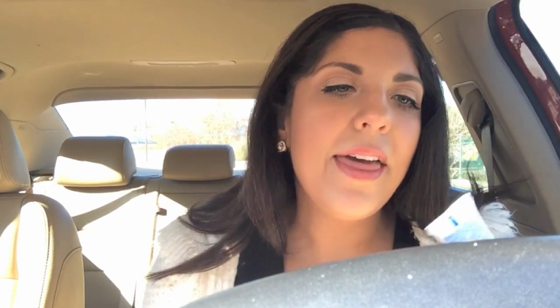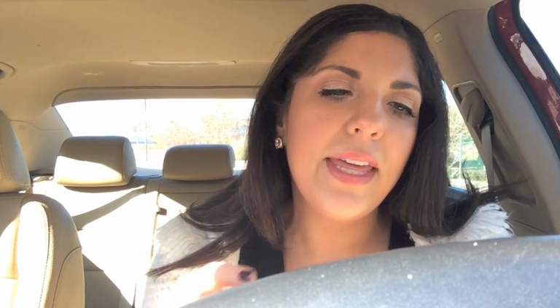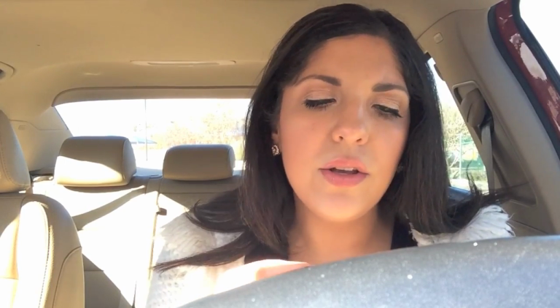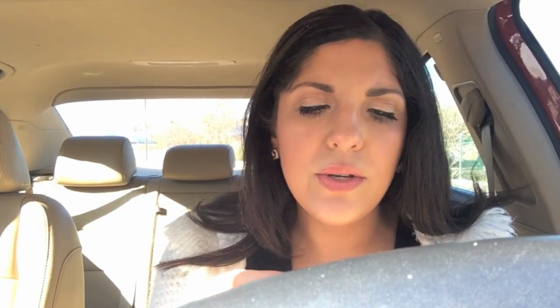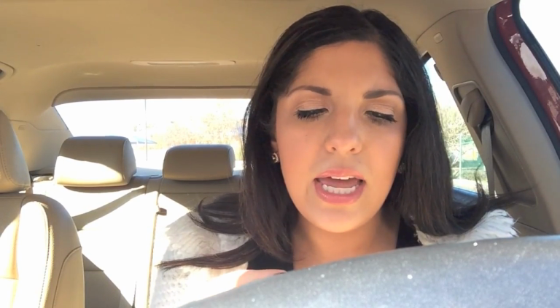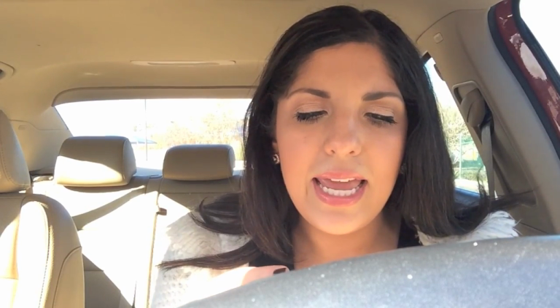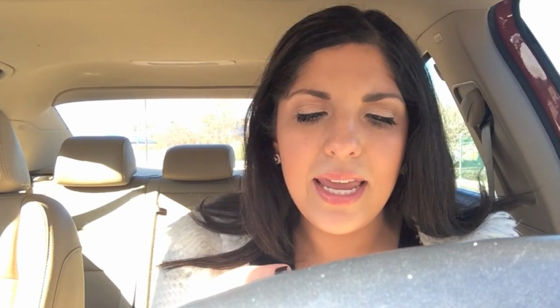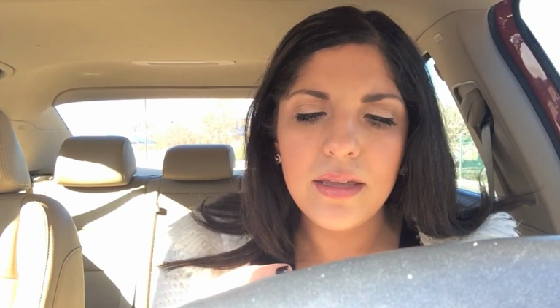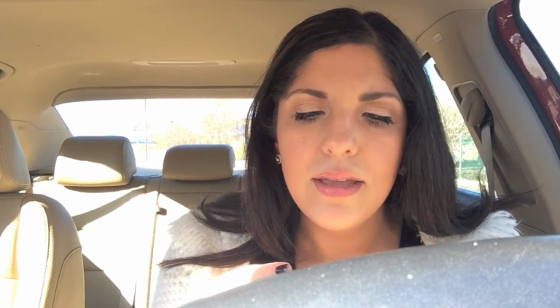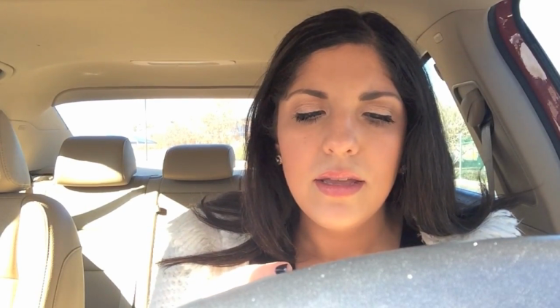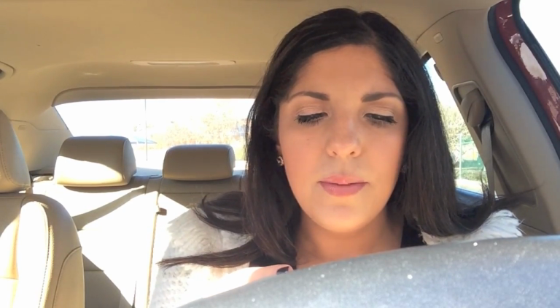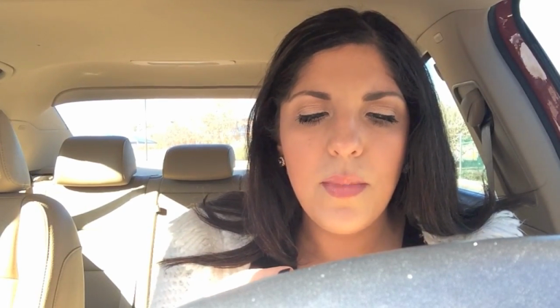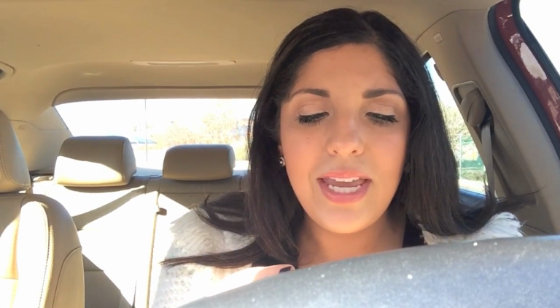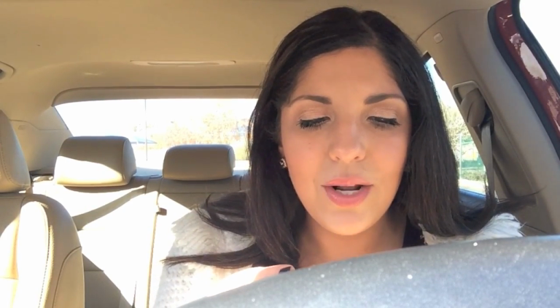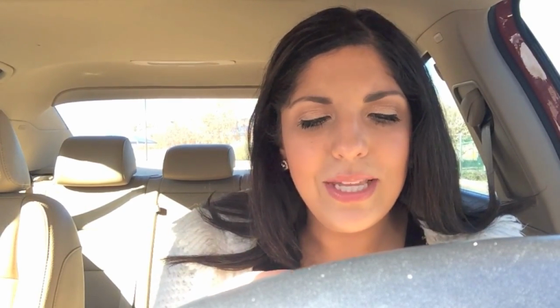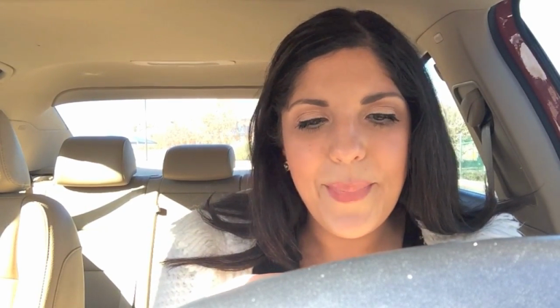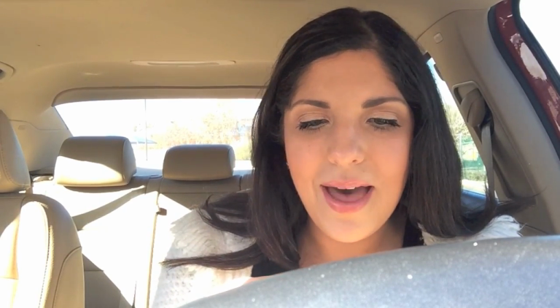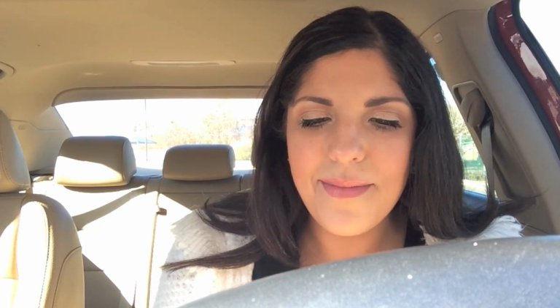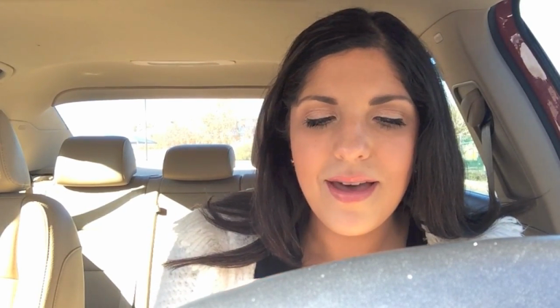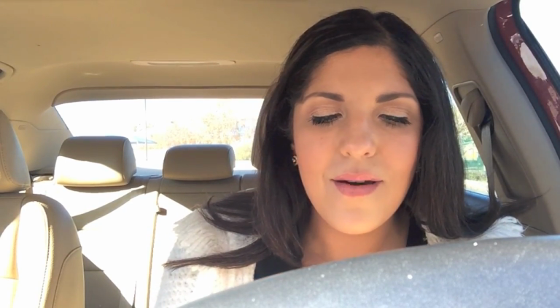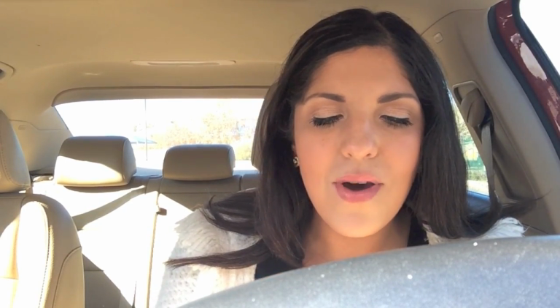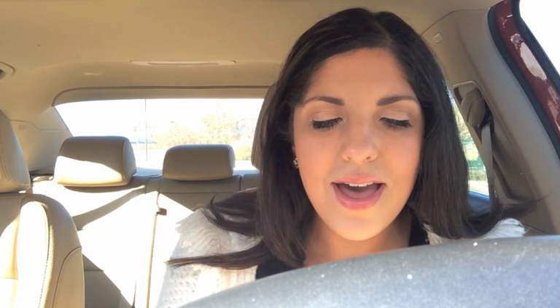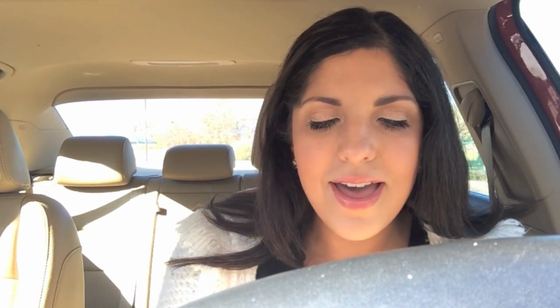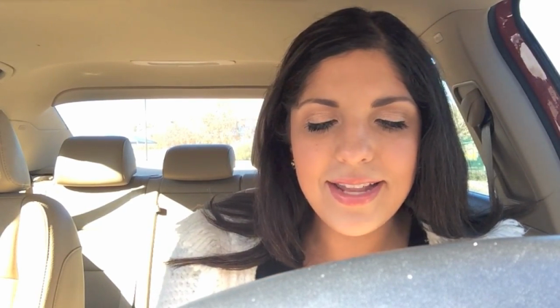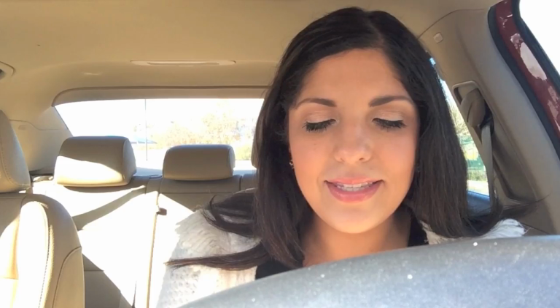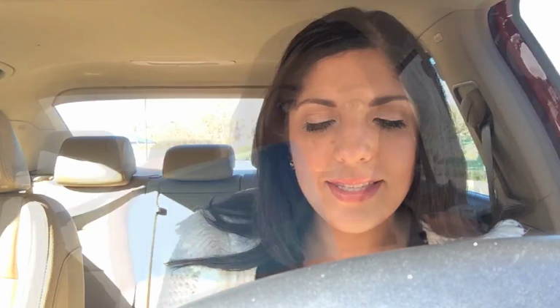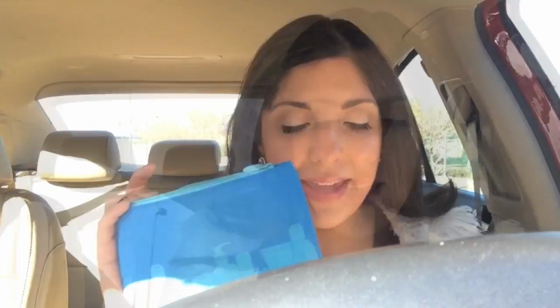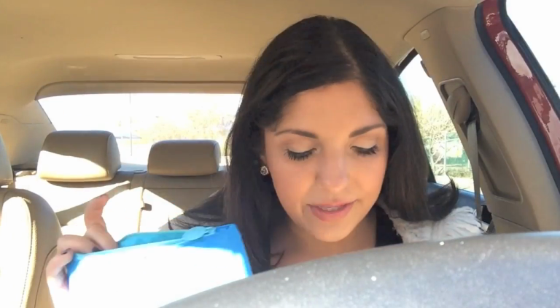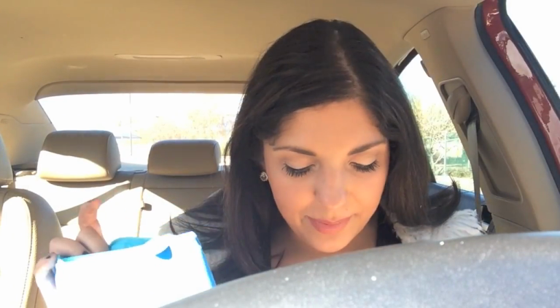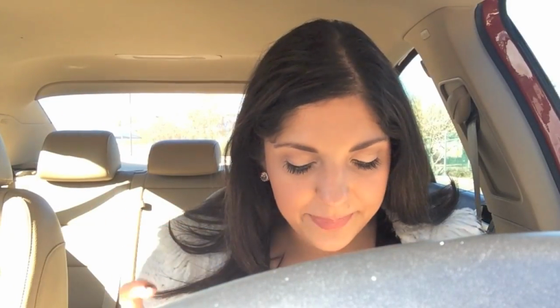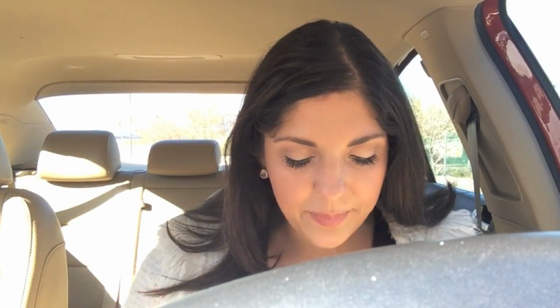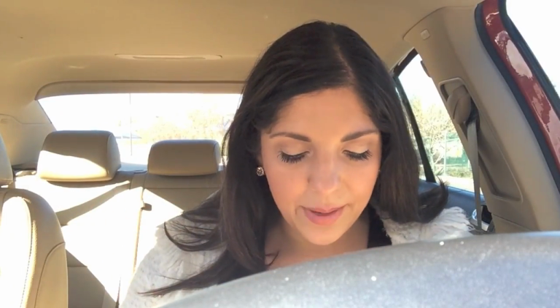And then I also got a Mojito lip balm! And that's it for my Ipsy bag.